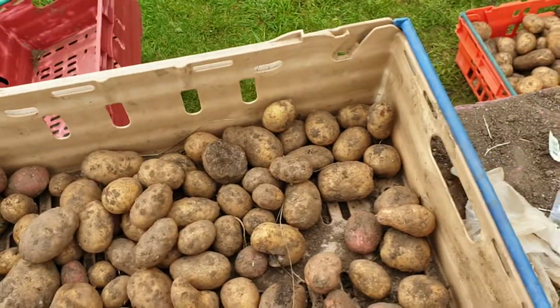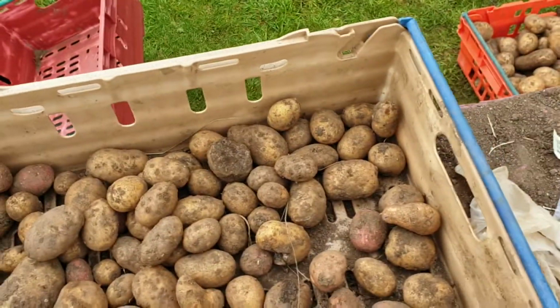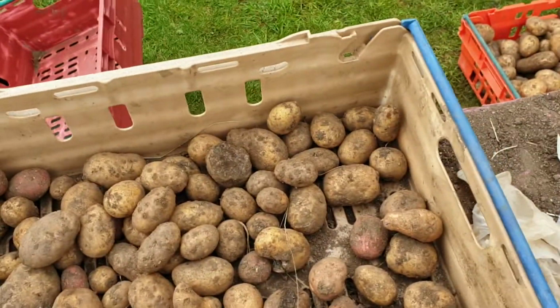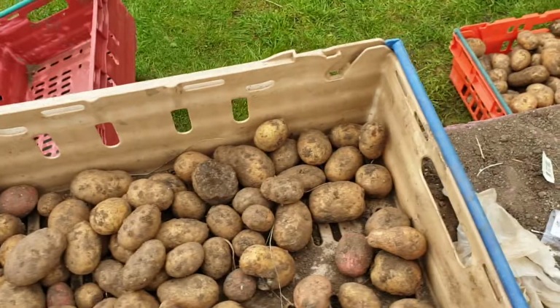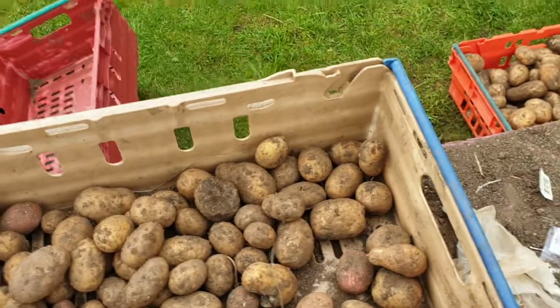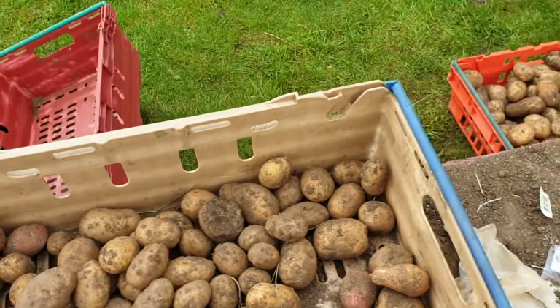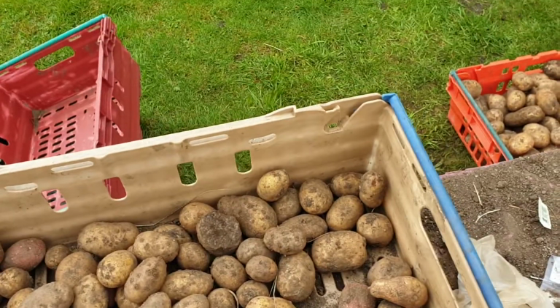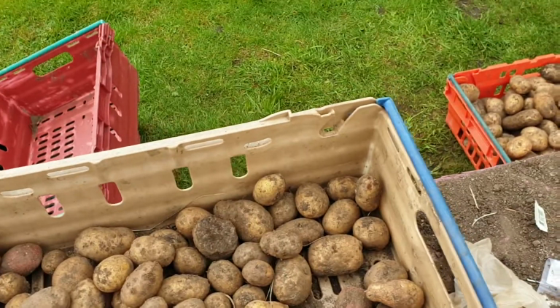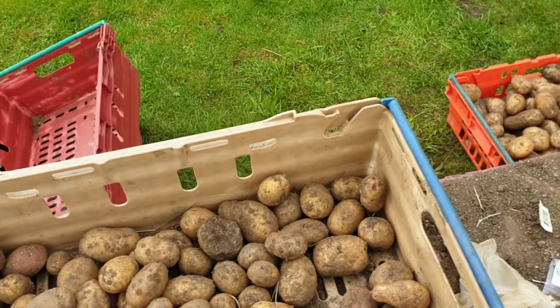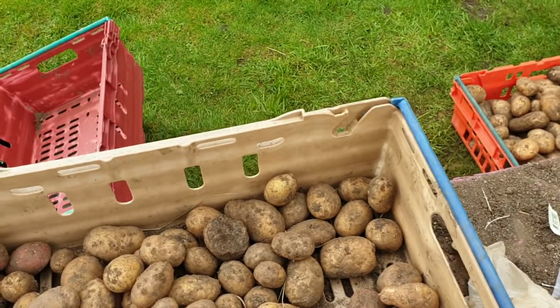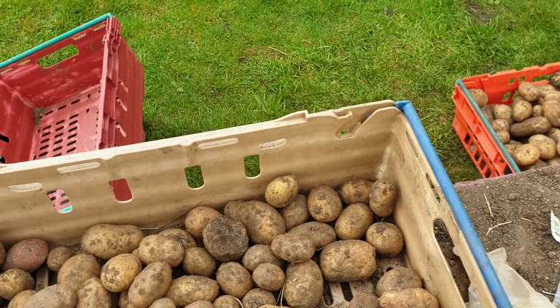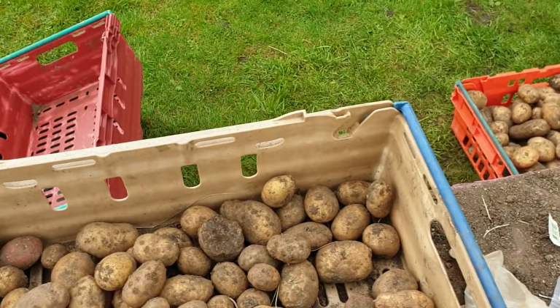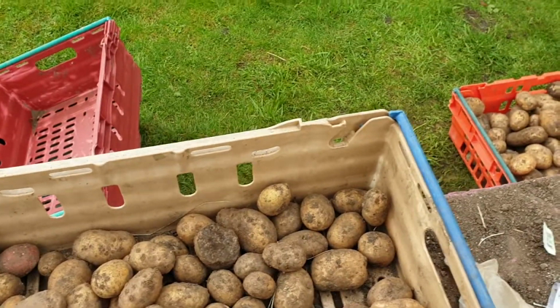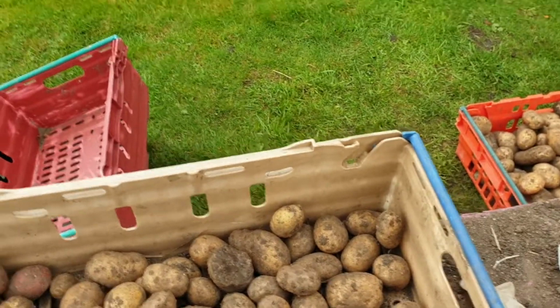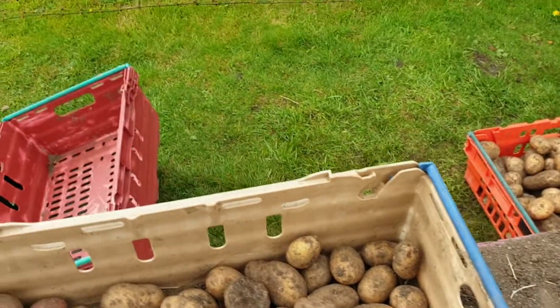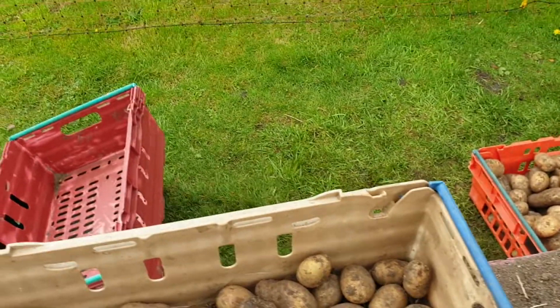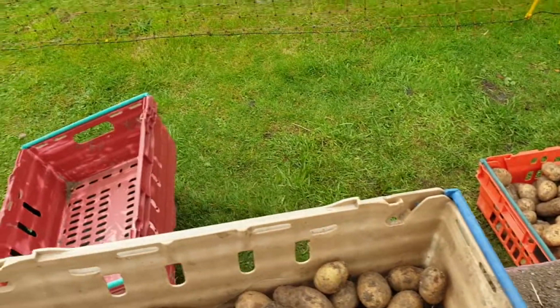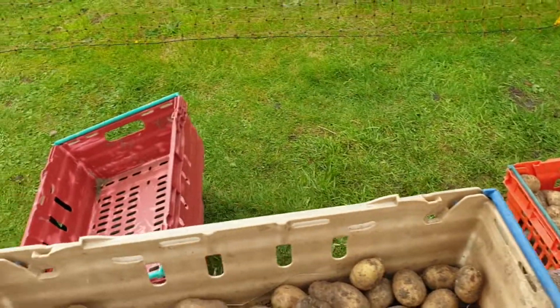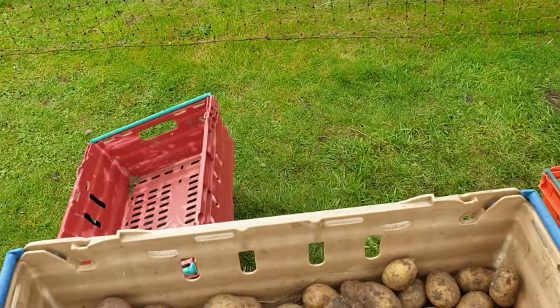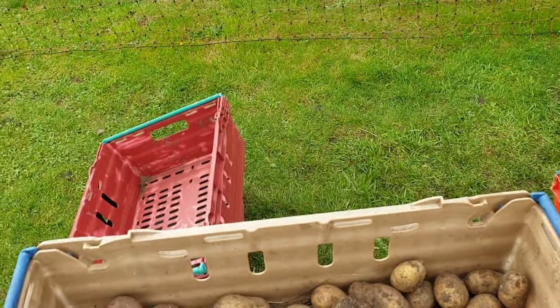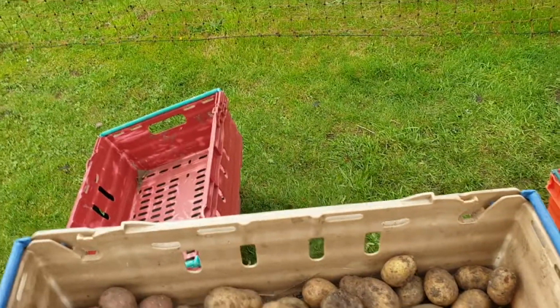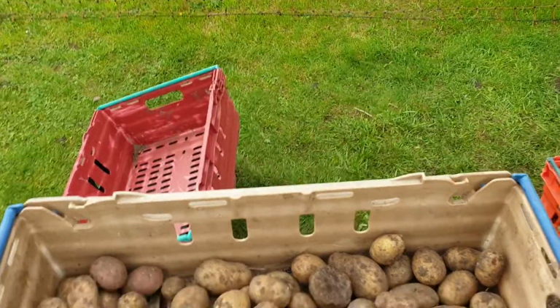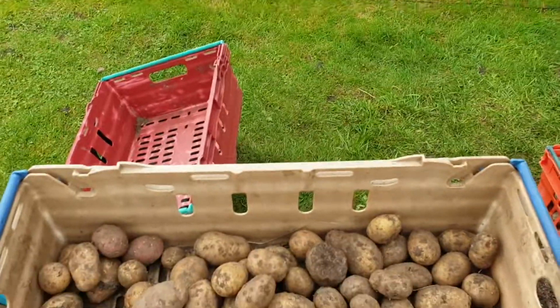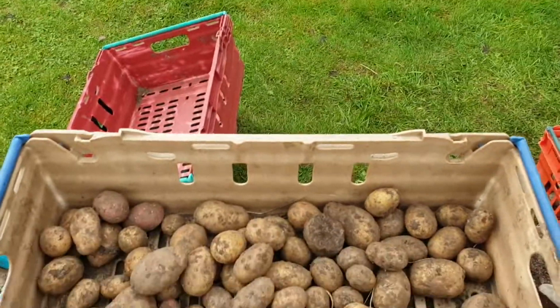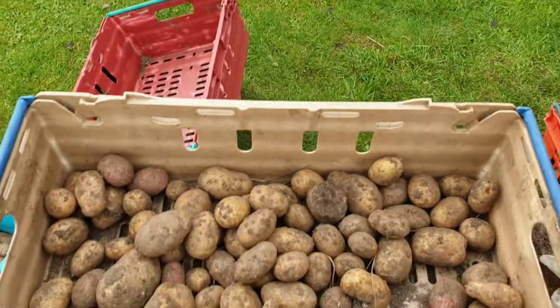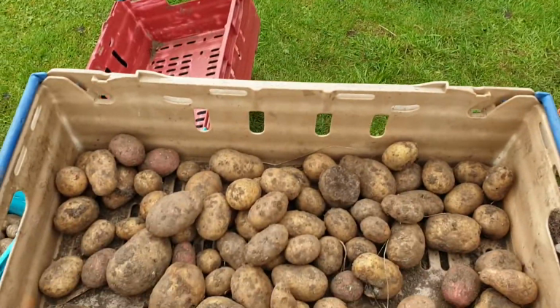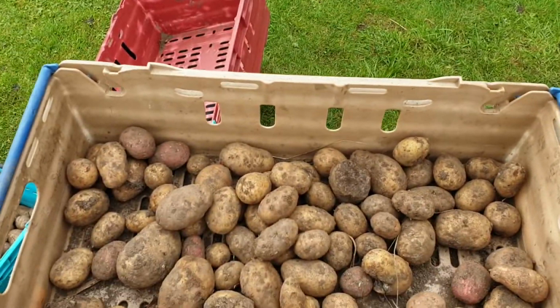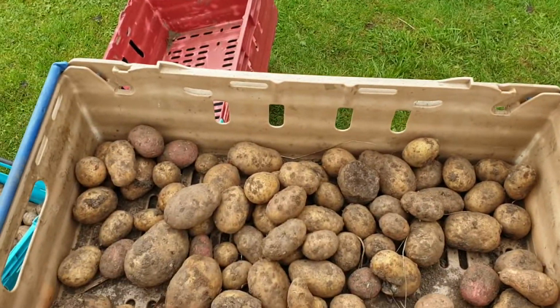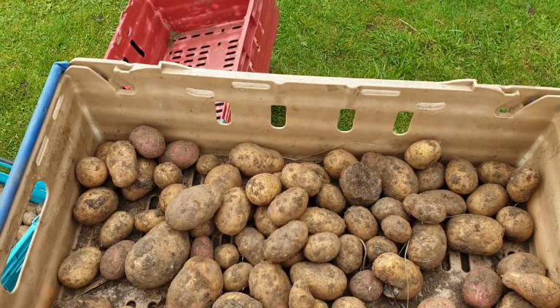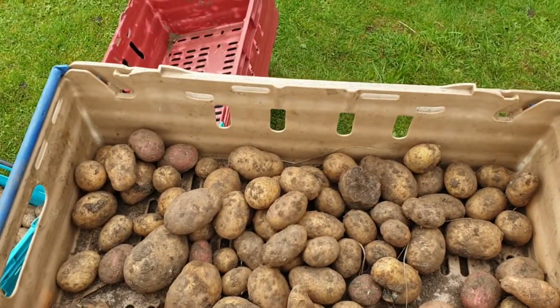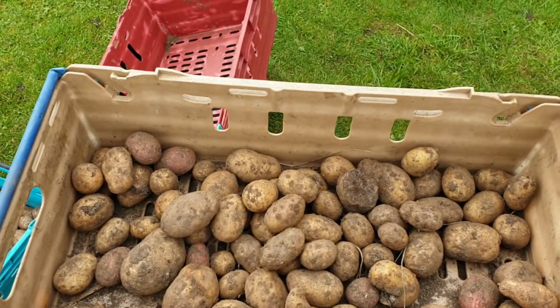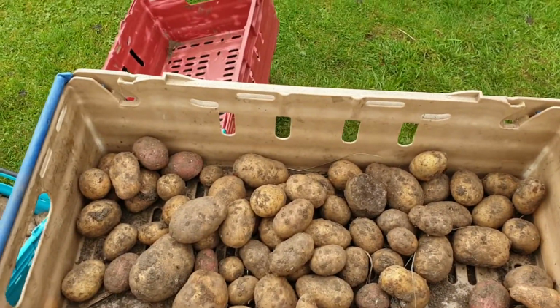Cut one open for the camera to see what it looks like.